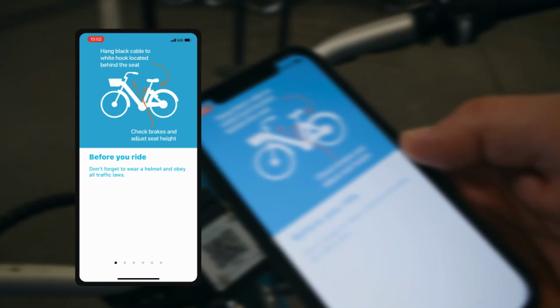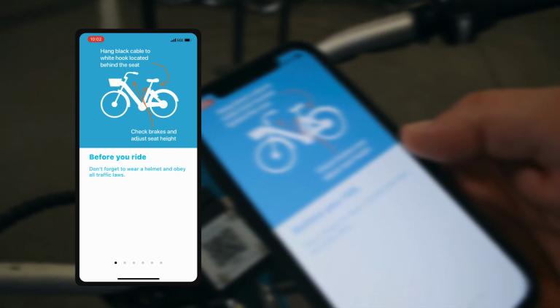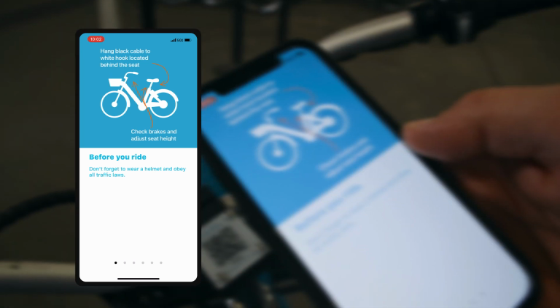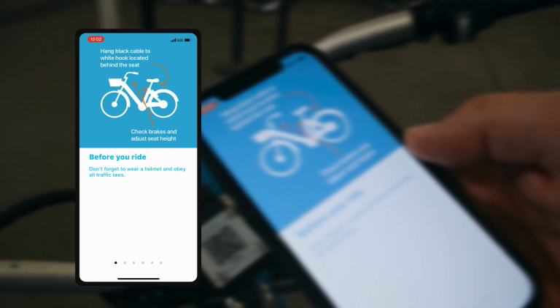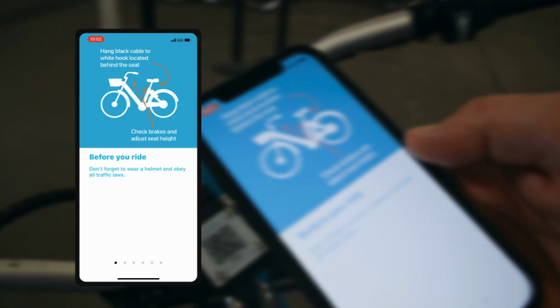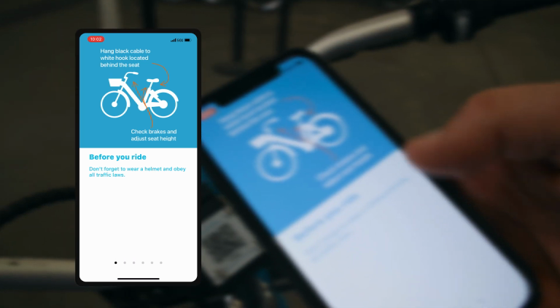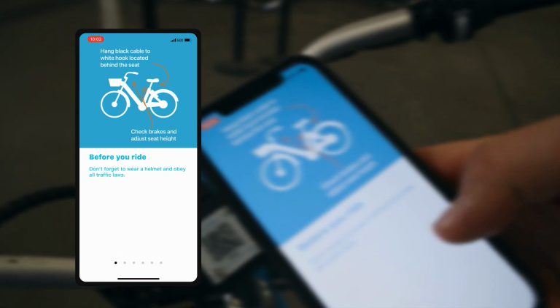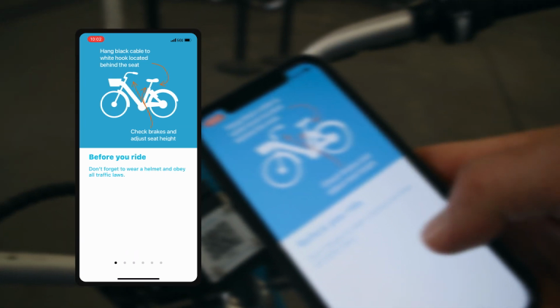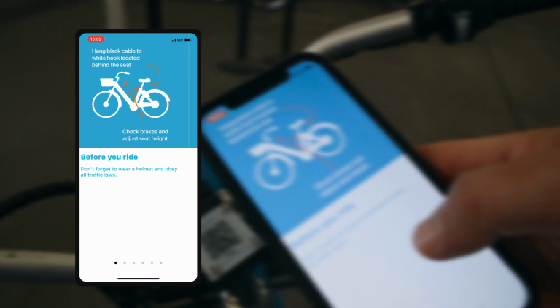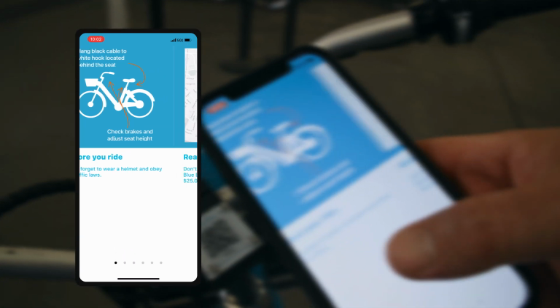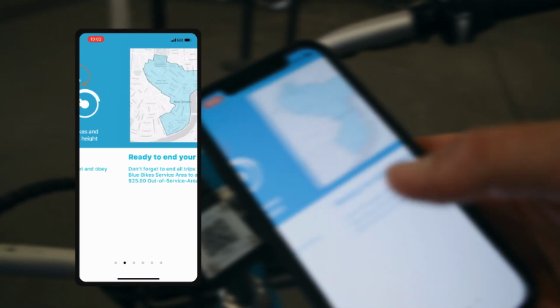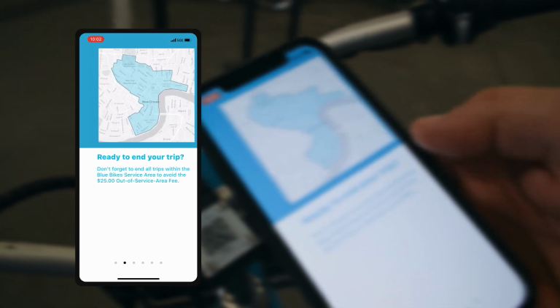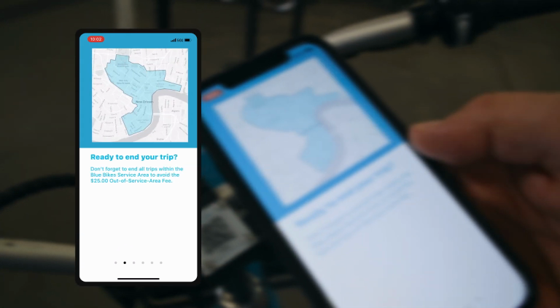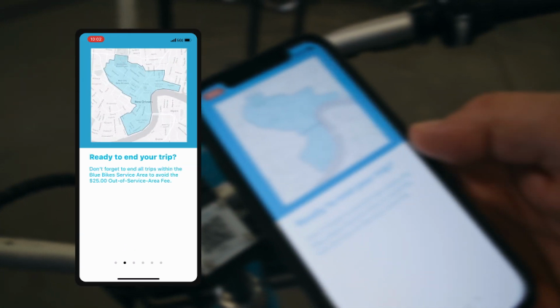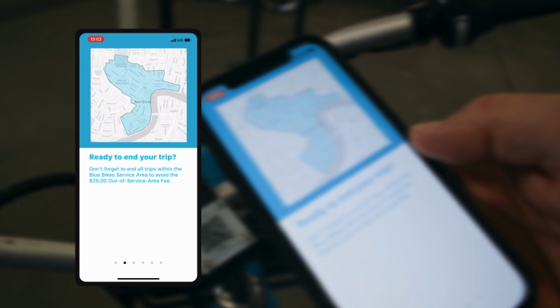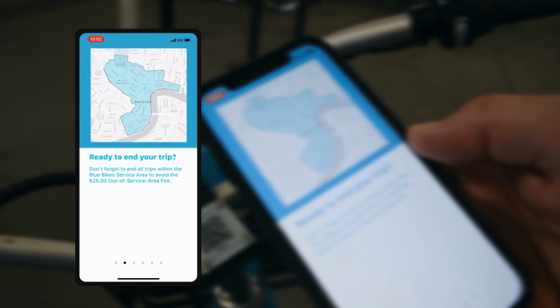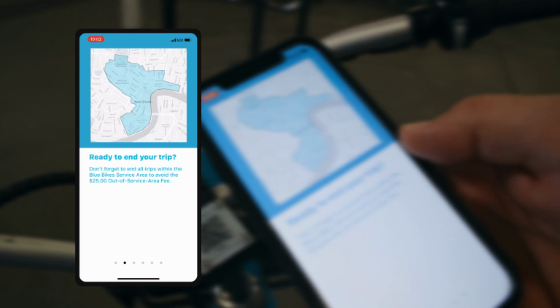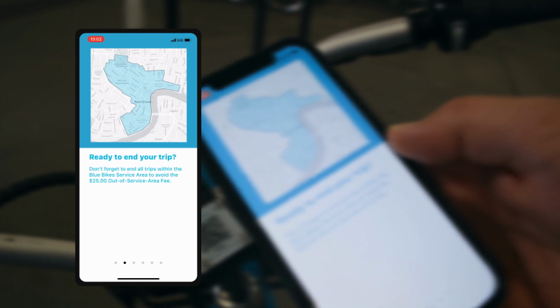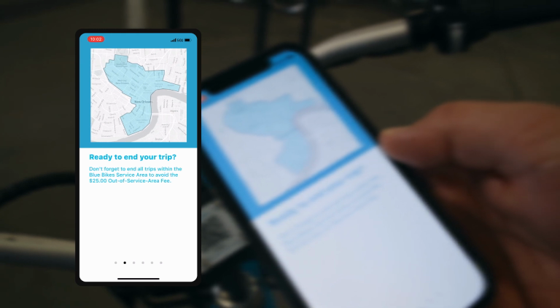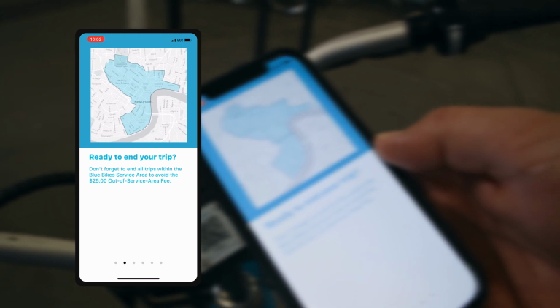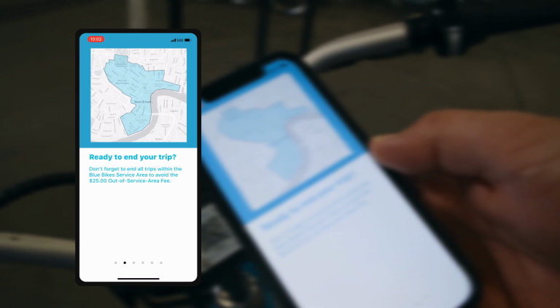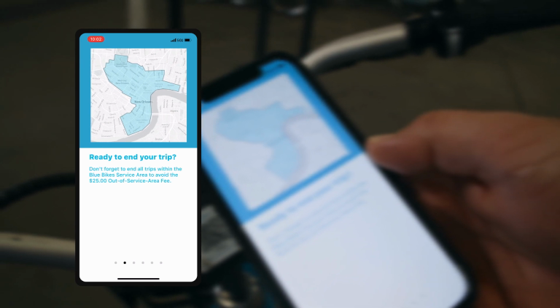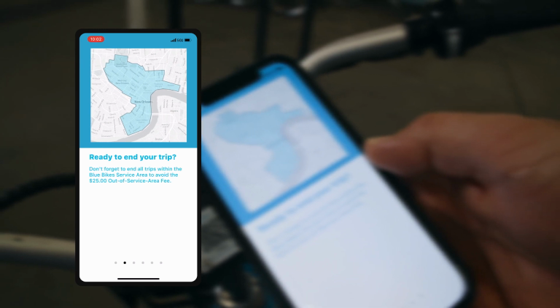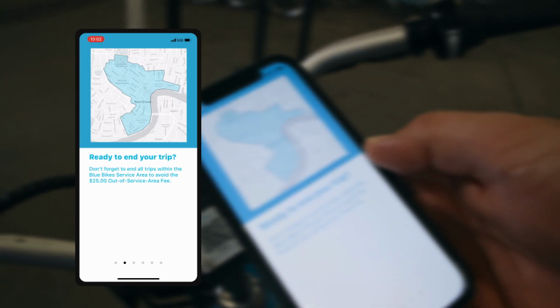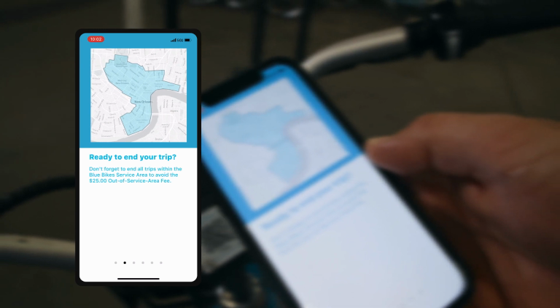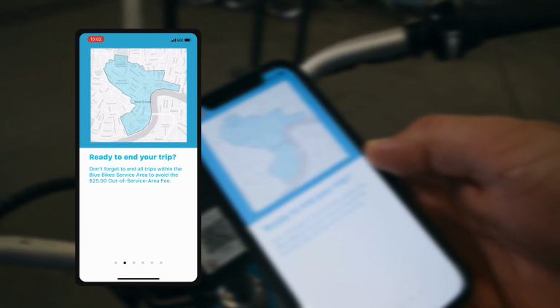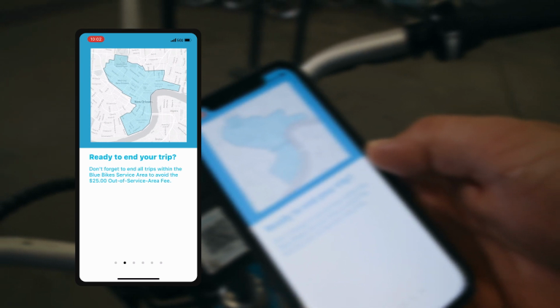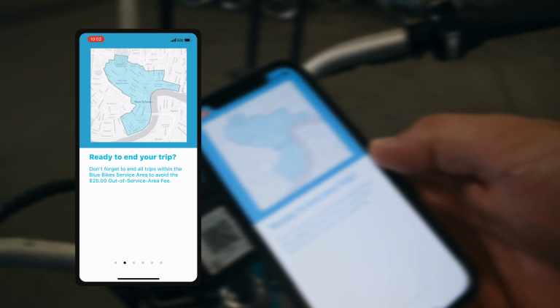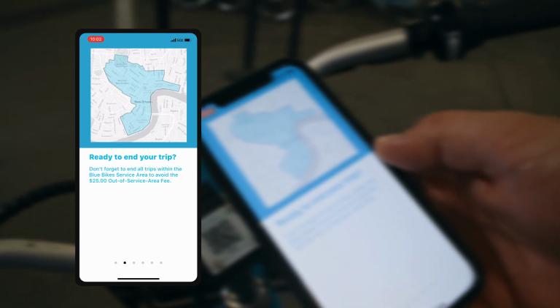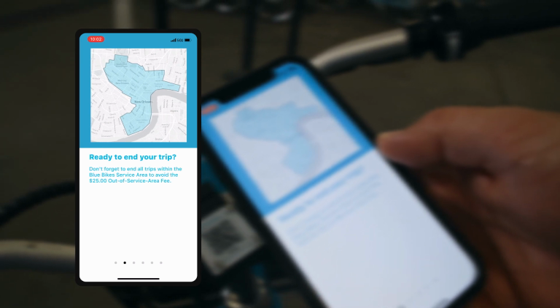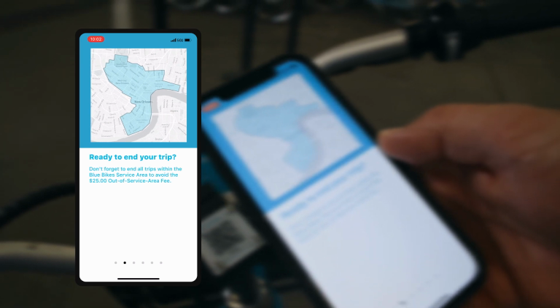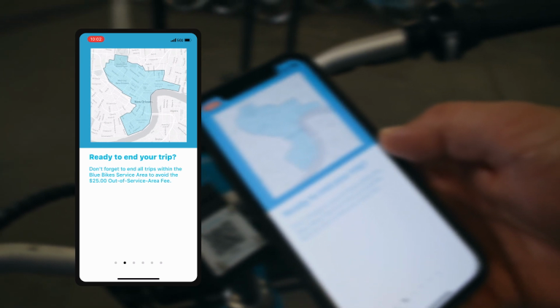Don't forget to wear a helmet and obey all traffic laws. When you get ready to end your trip, don't forget to end your trip within the Blue Bike service area to avoid the $25 out-of-service-area fee.